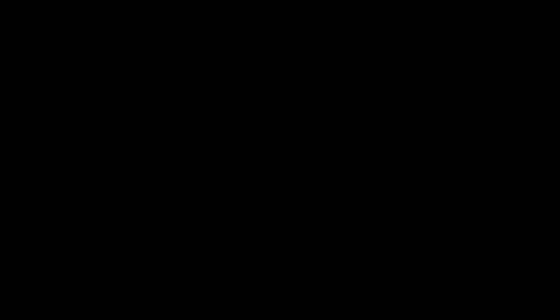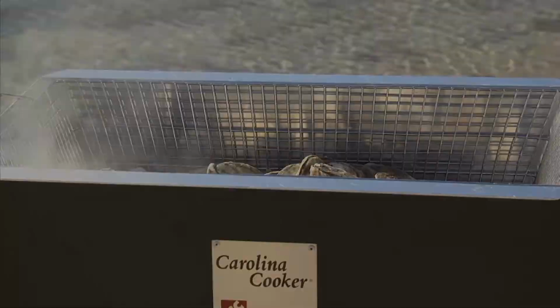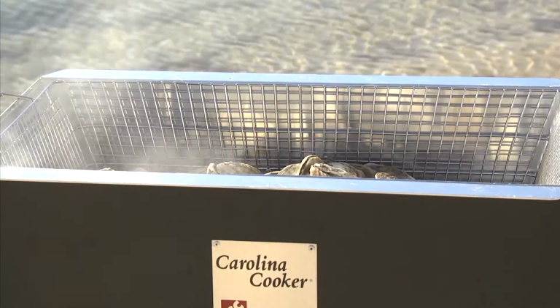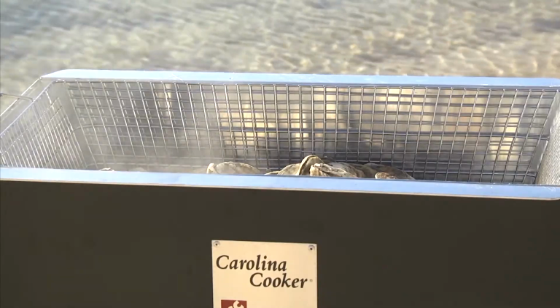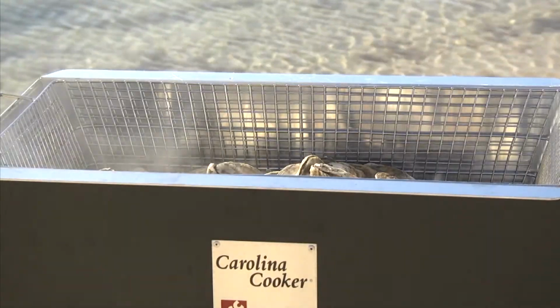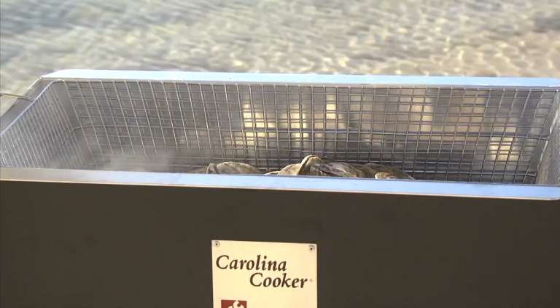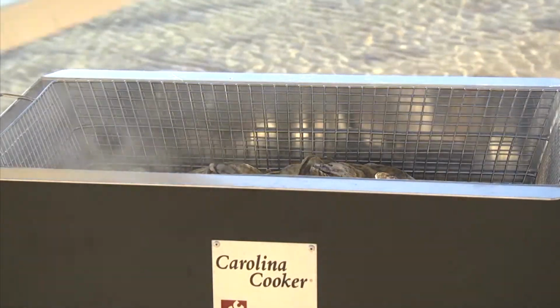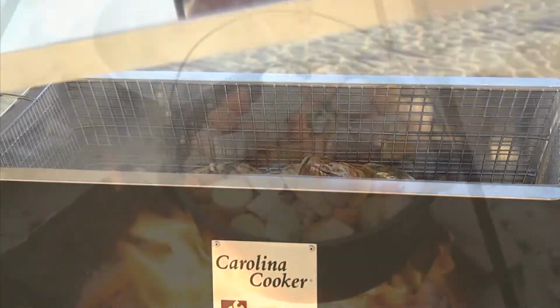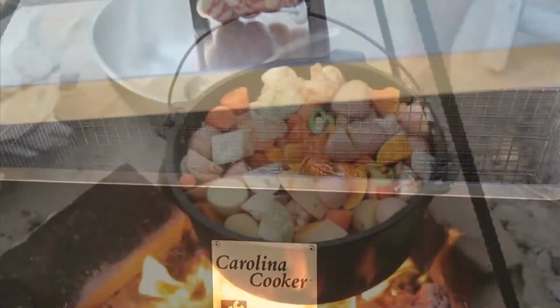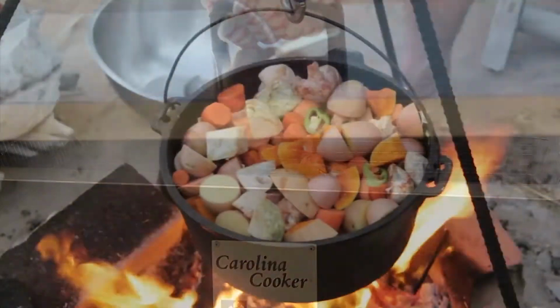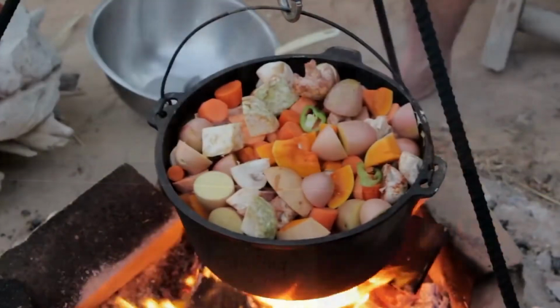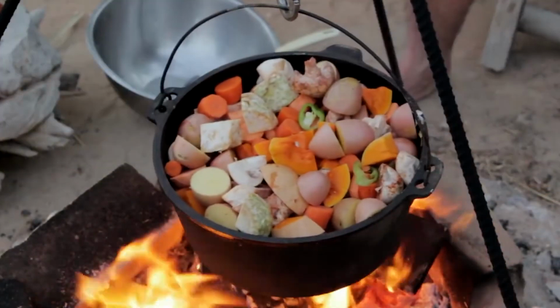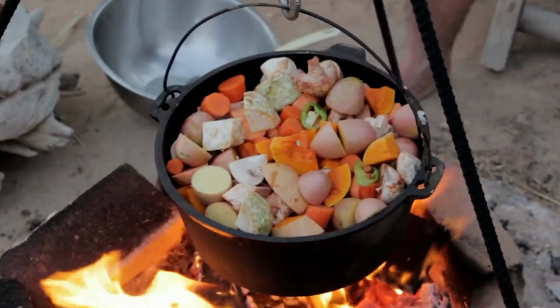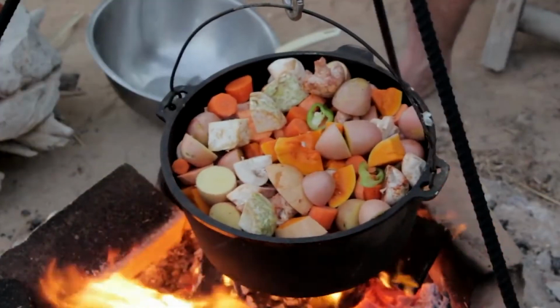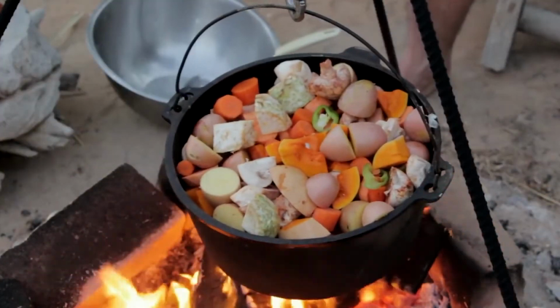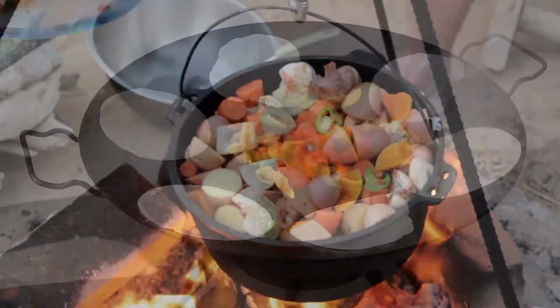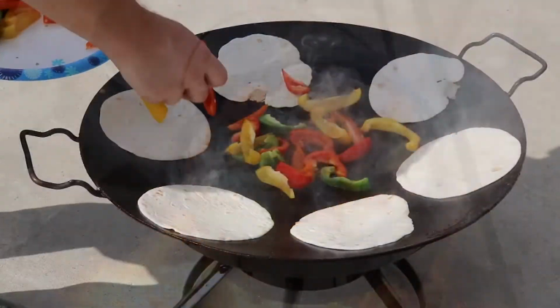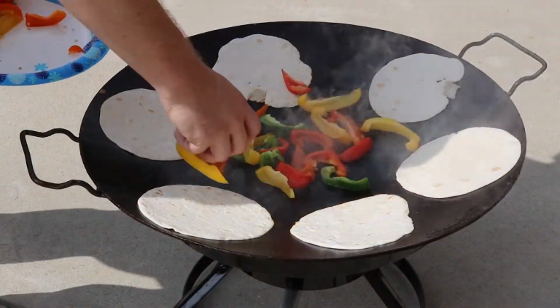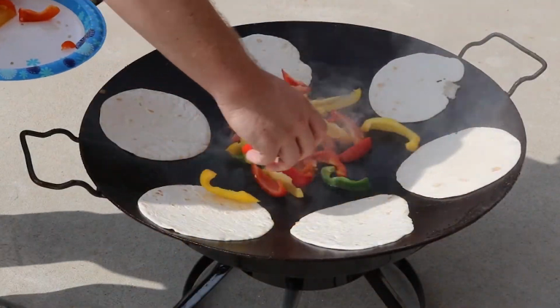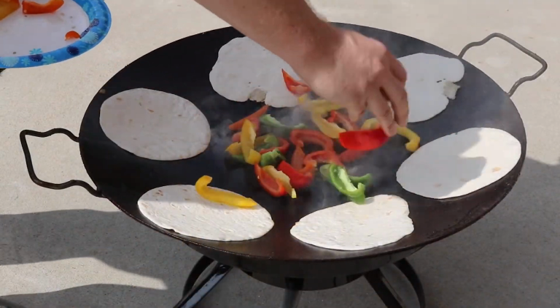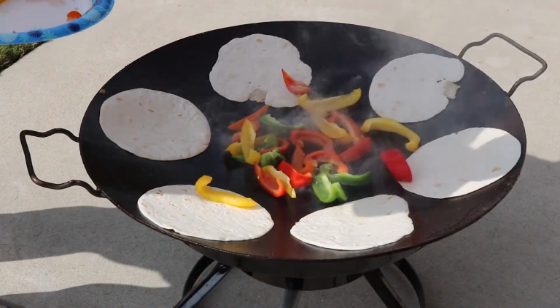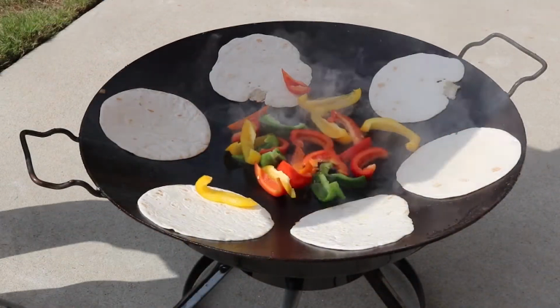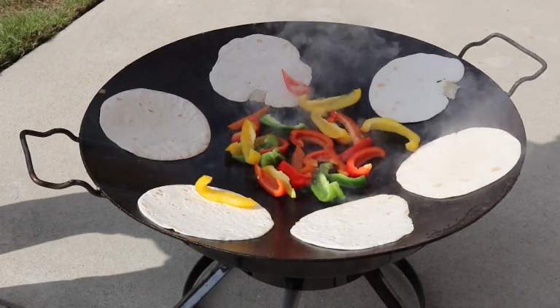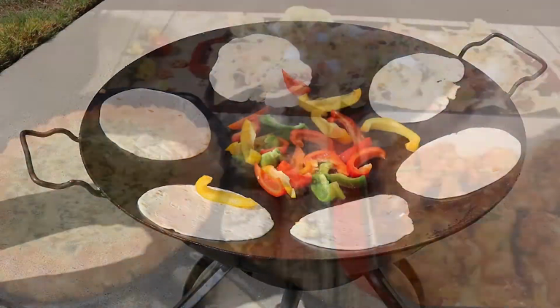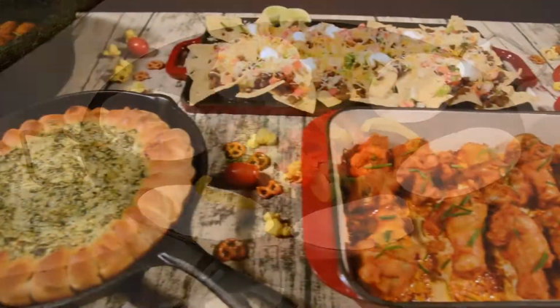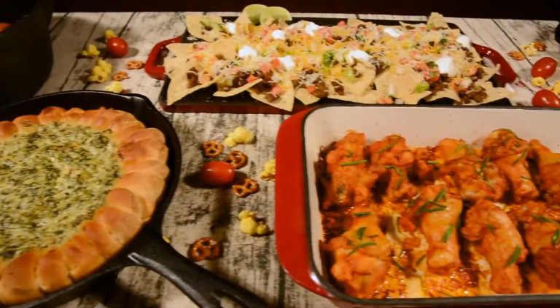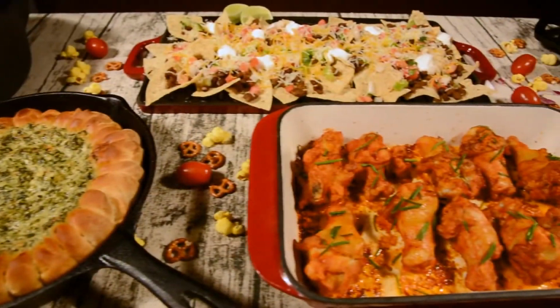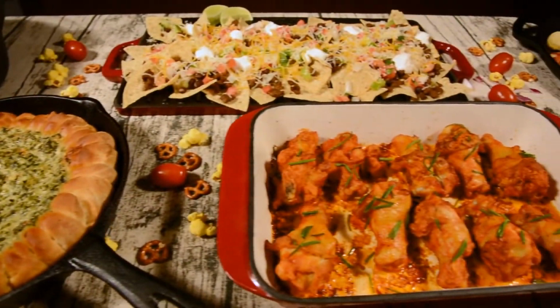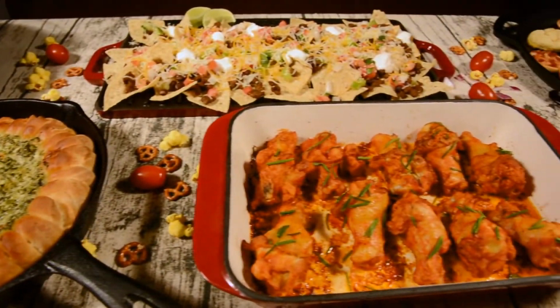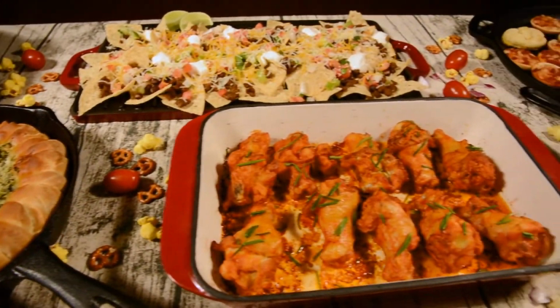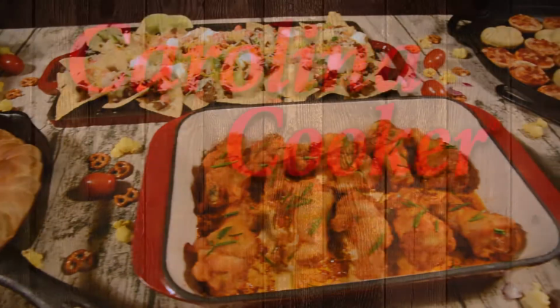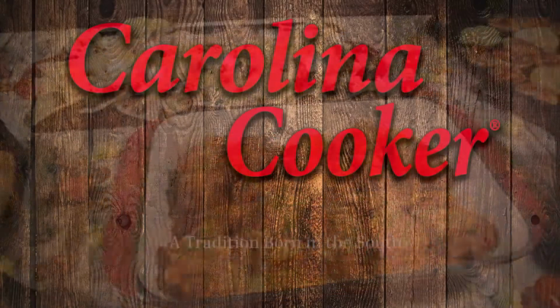This week on What's Cookin' with Carolina Cooker. For recipes, visit carolinacooker.com.